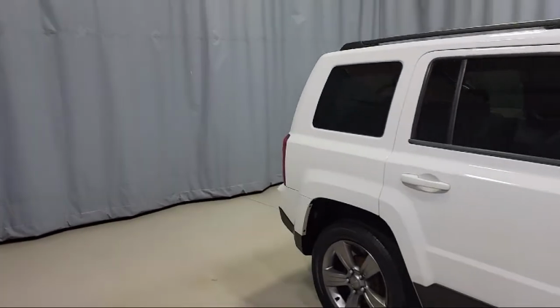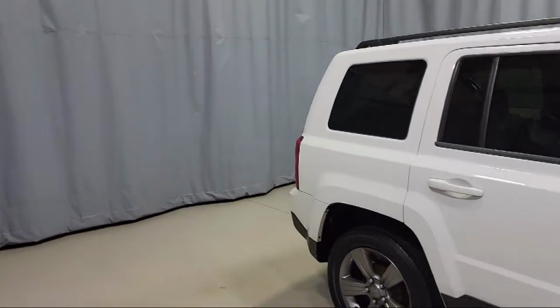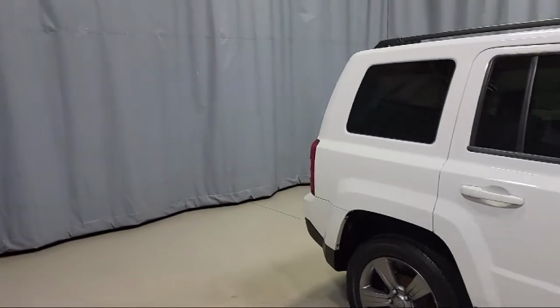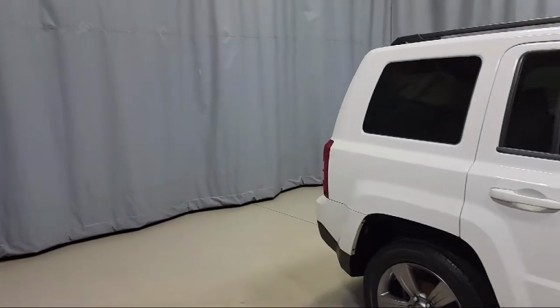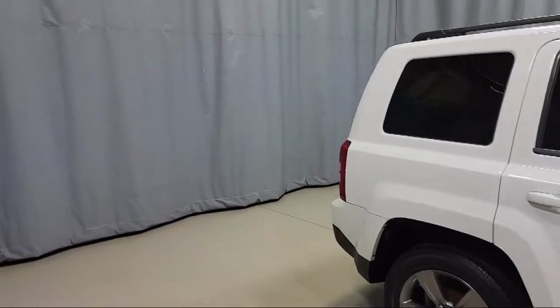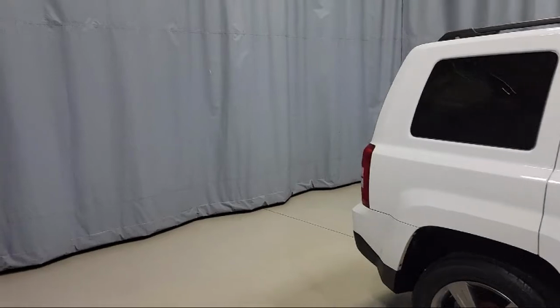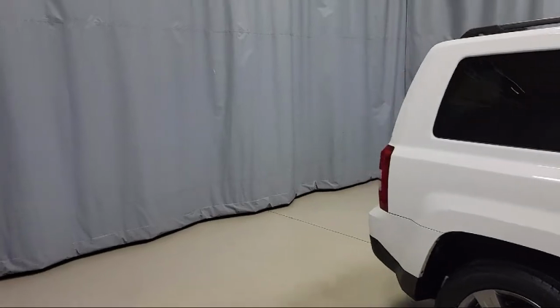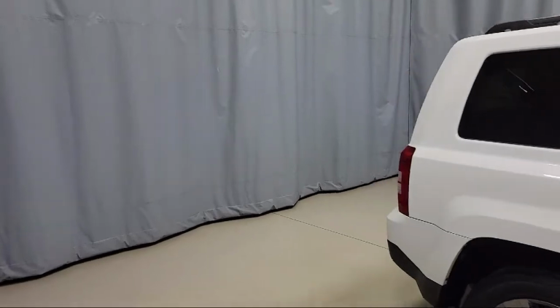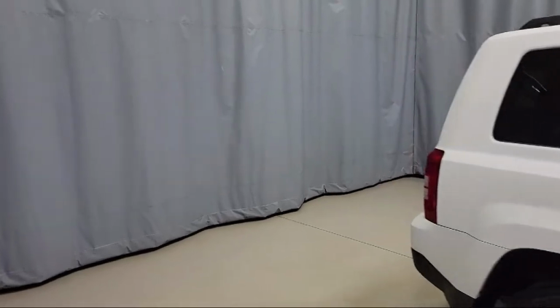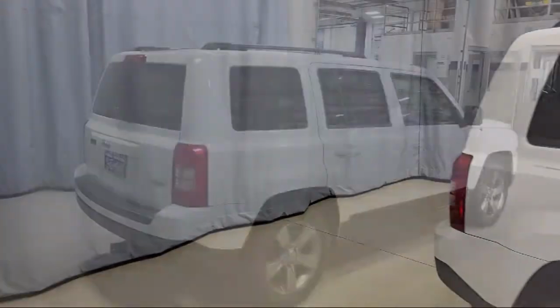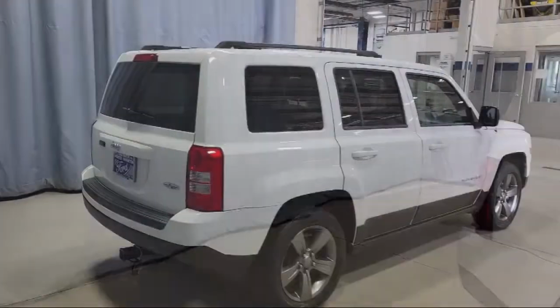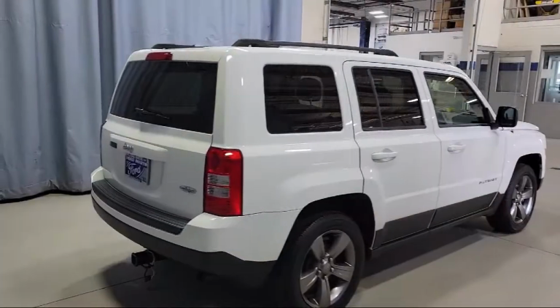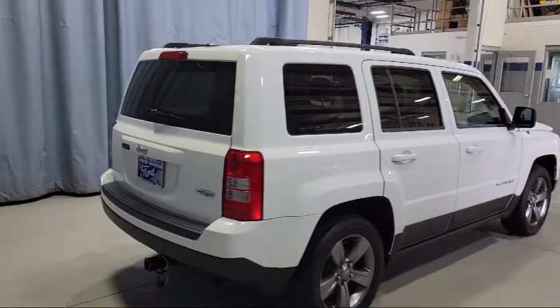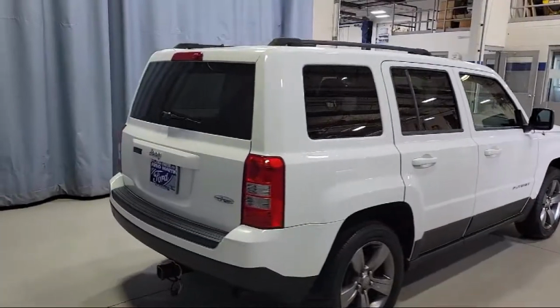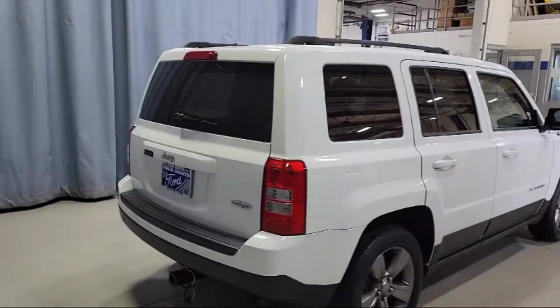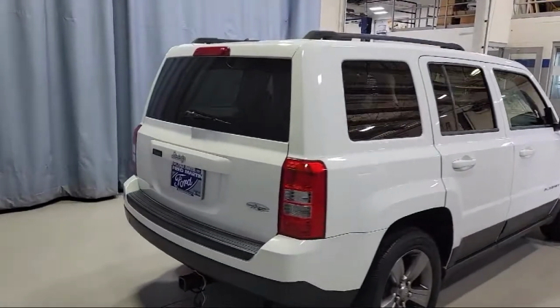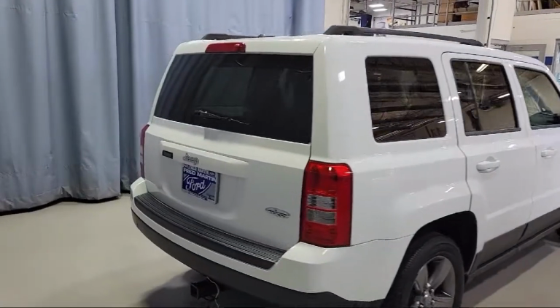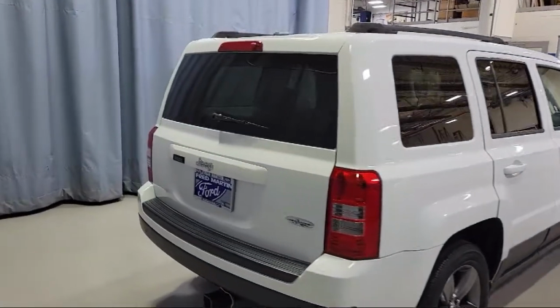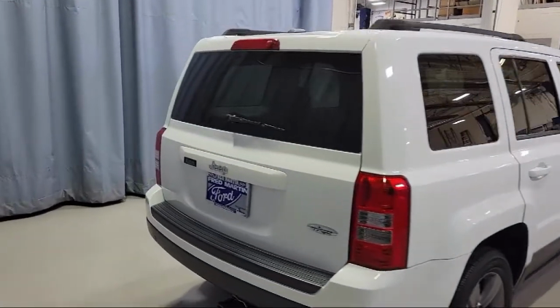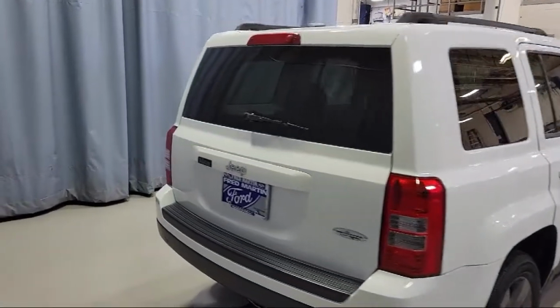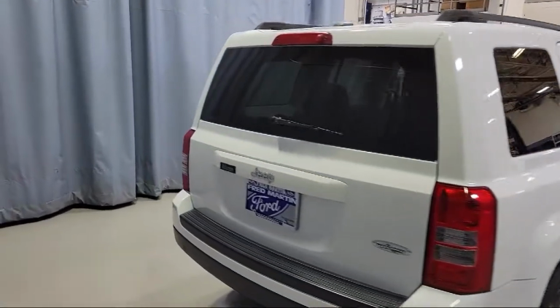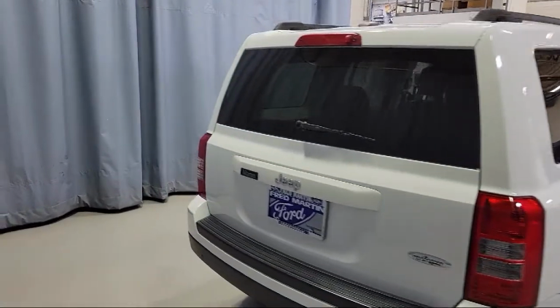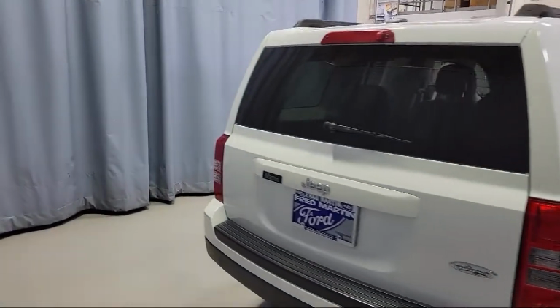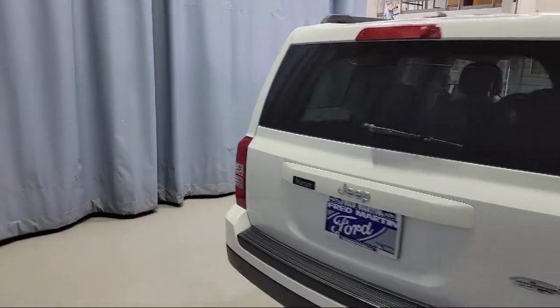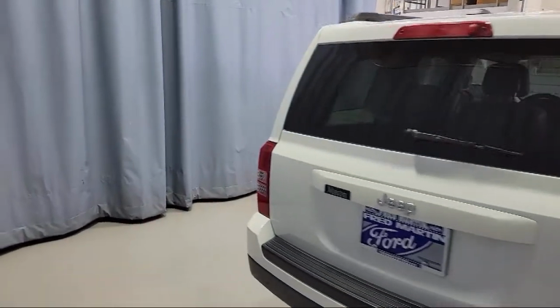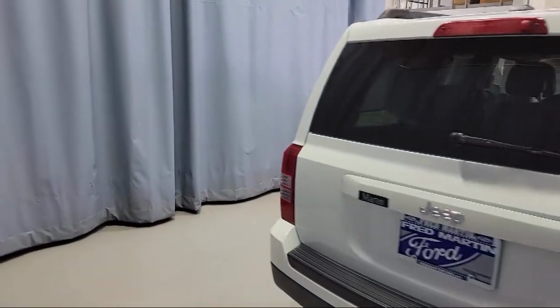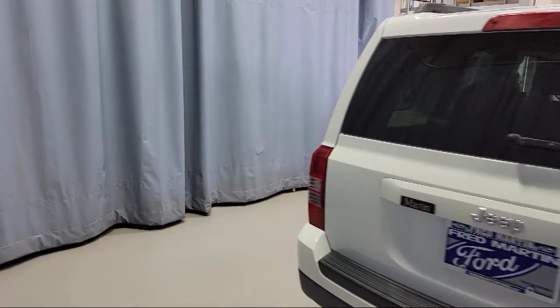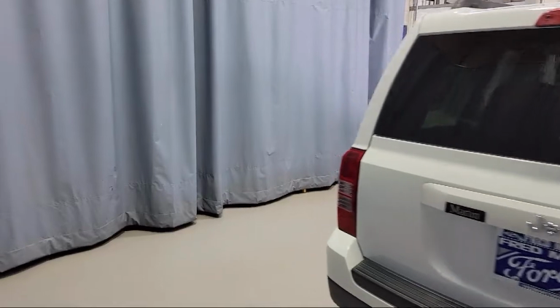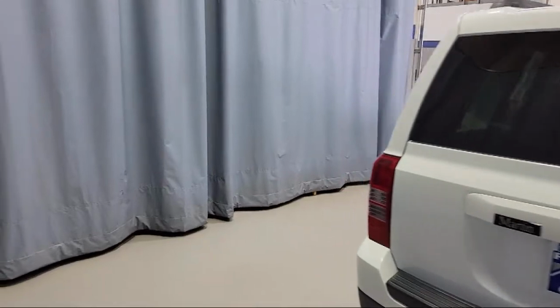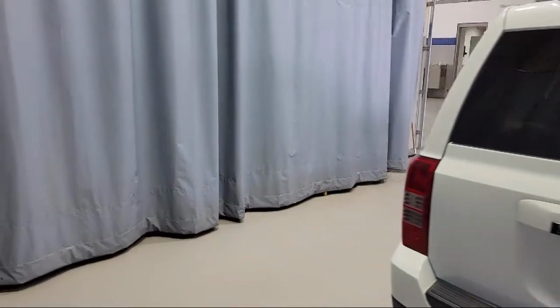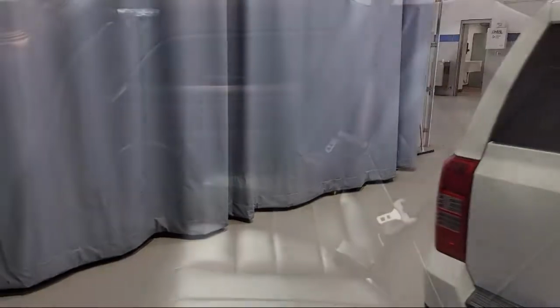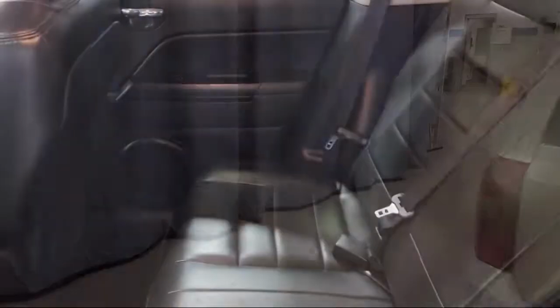It also features heated front seats, Sirius satellite radio, air conditioning, and has less than 65,000 miles on the odometer.